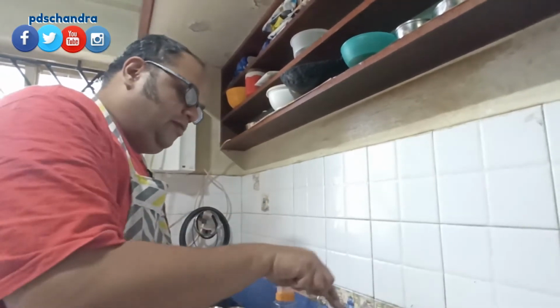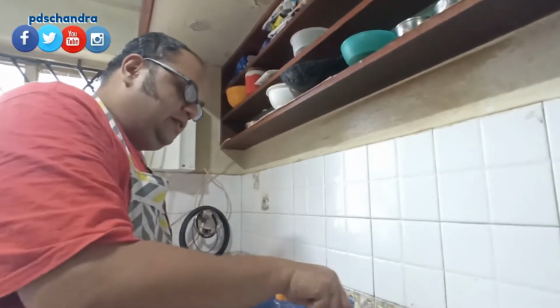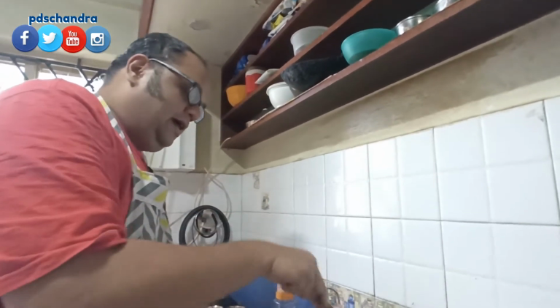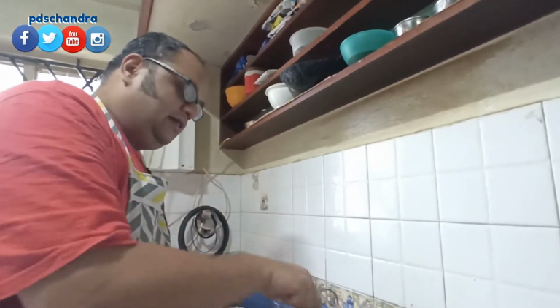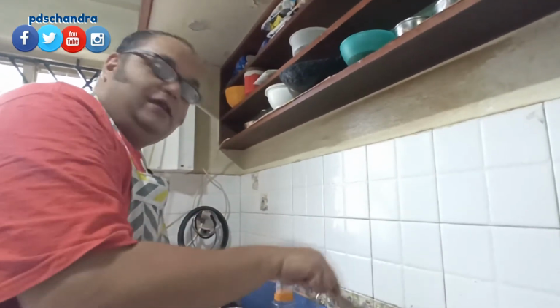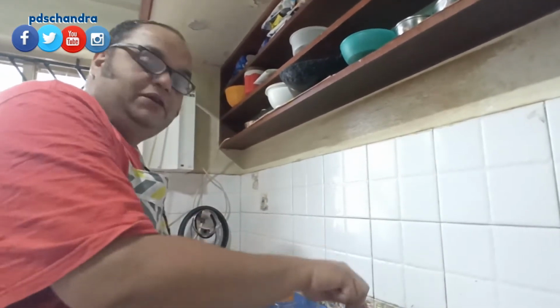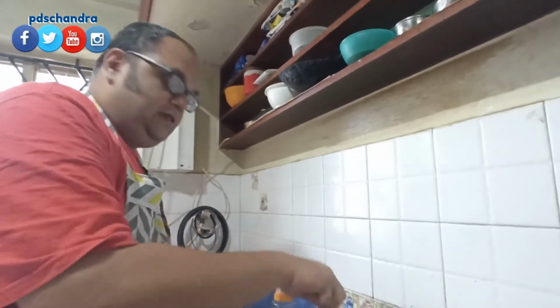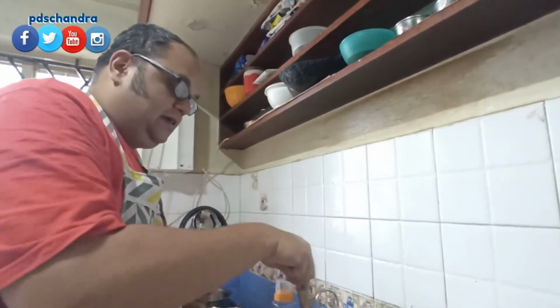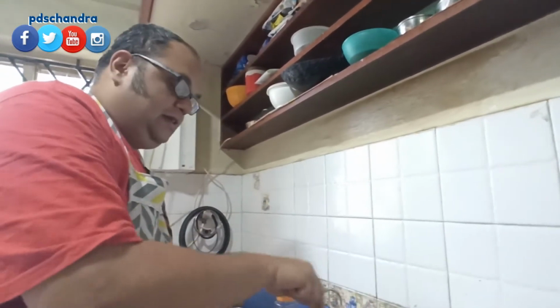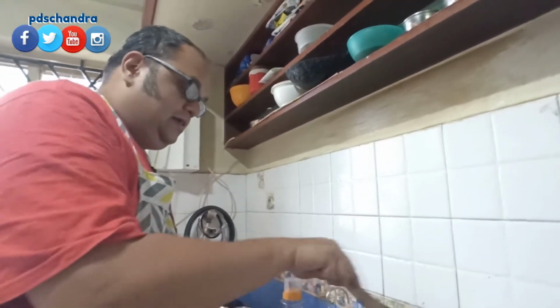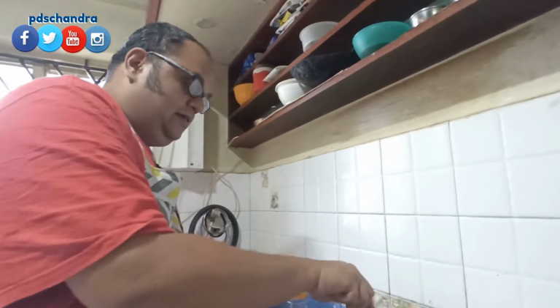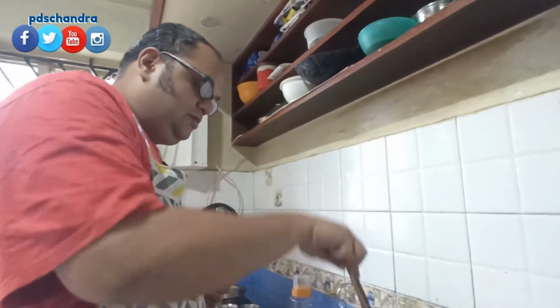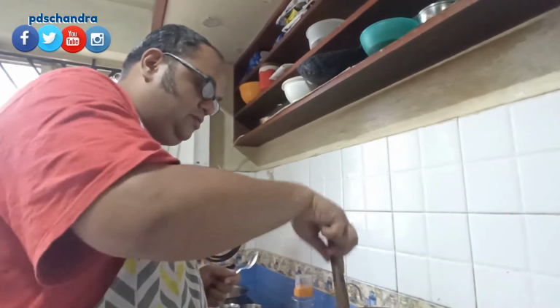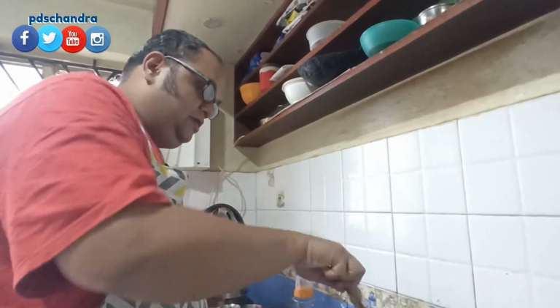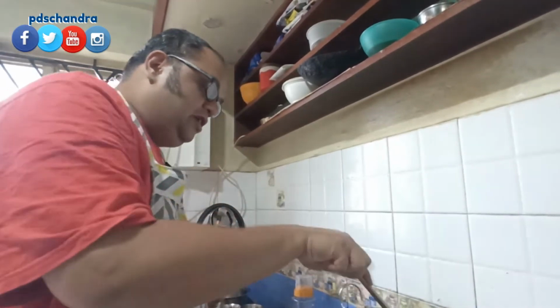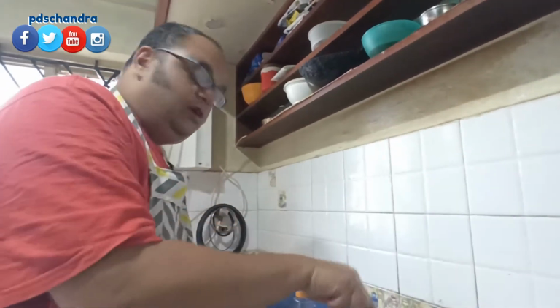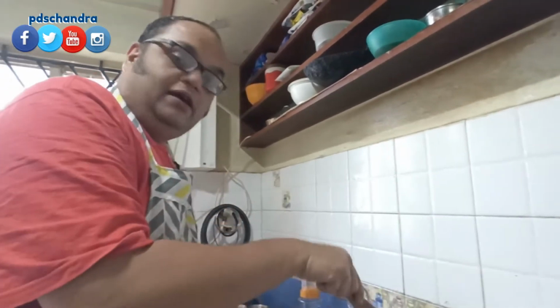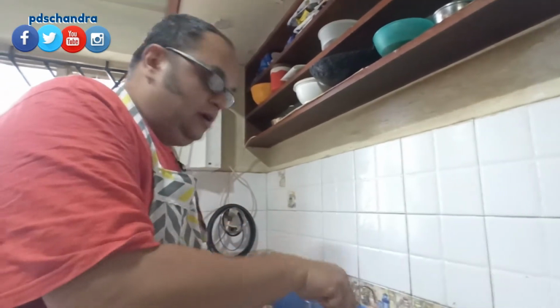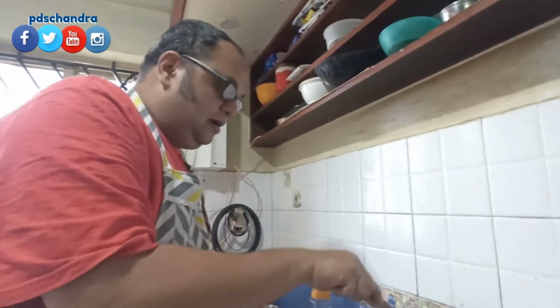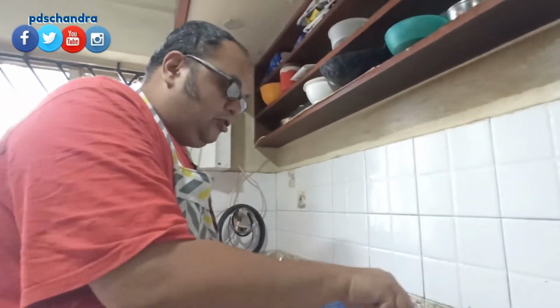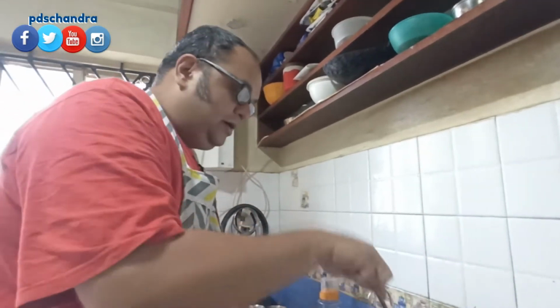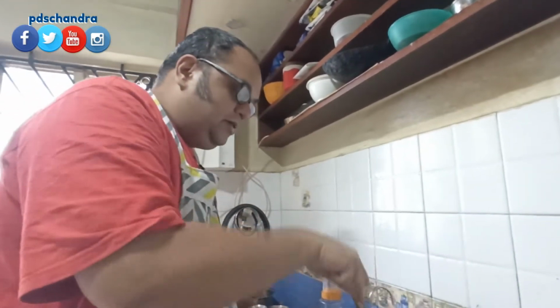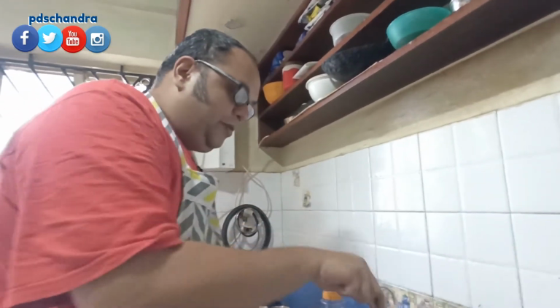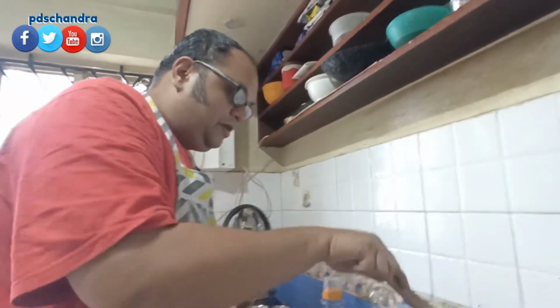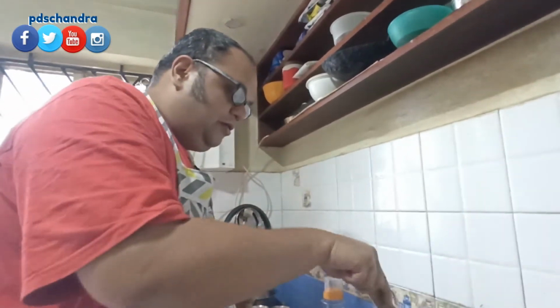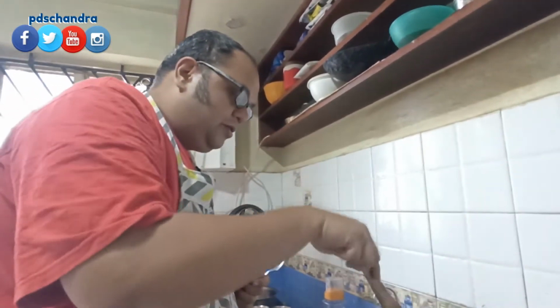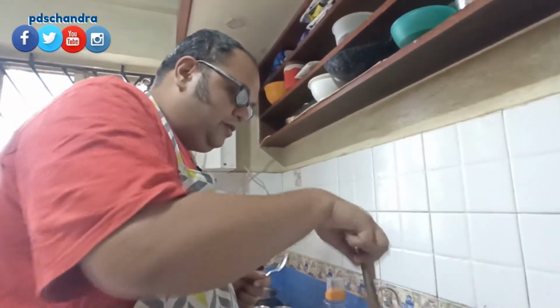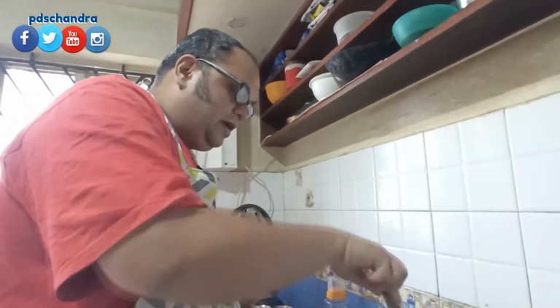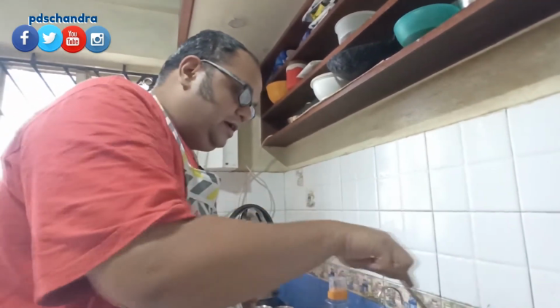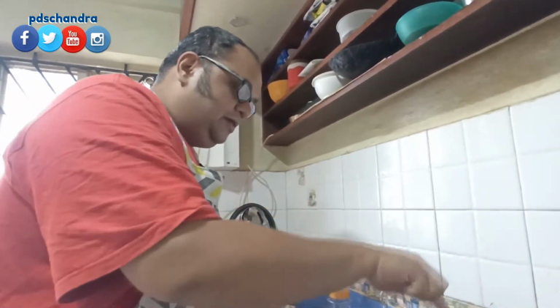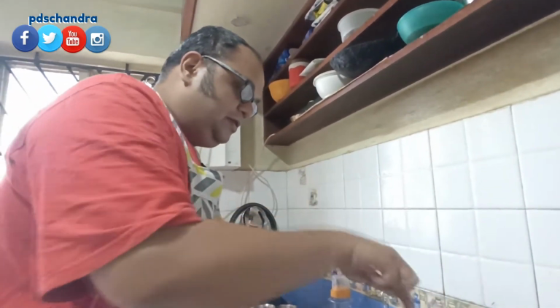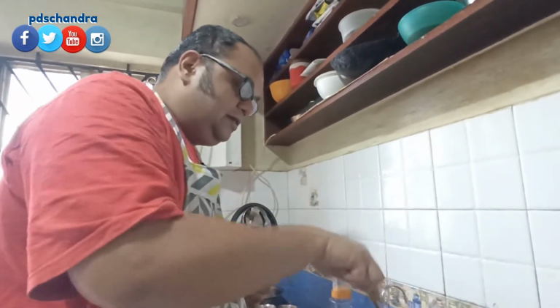I will mix it up. You can add tomato soup. You can add the tomato soup.